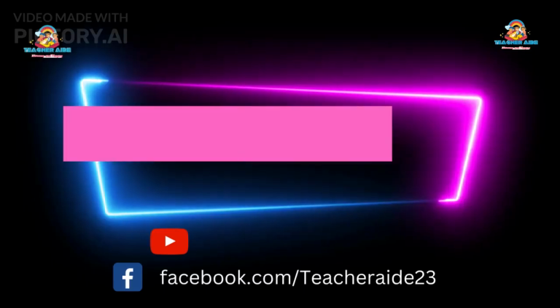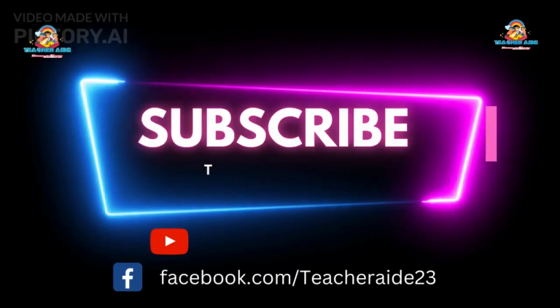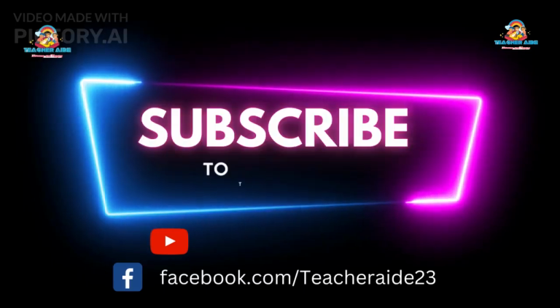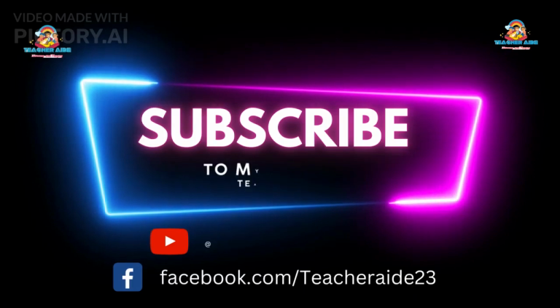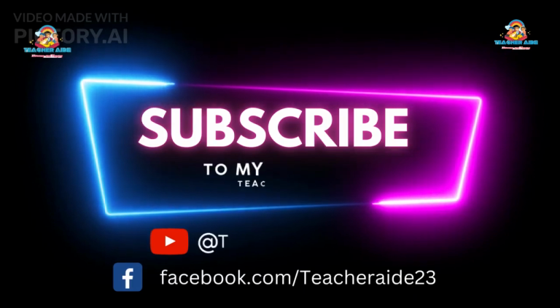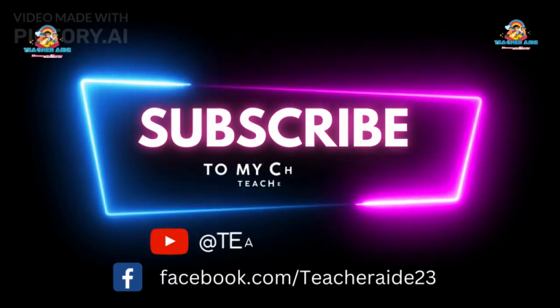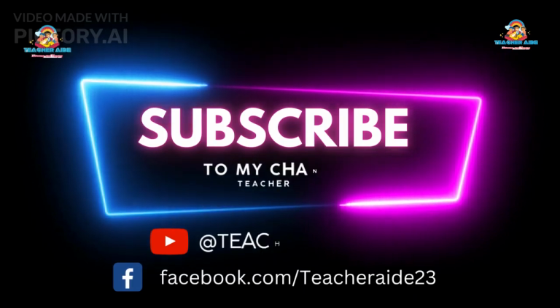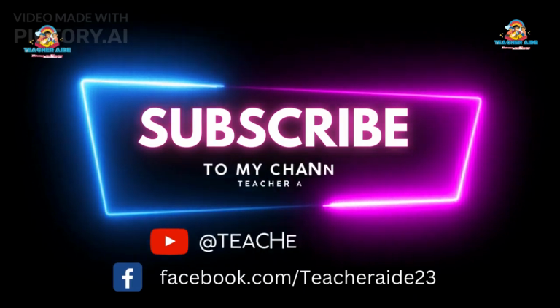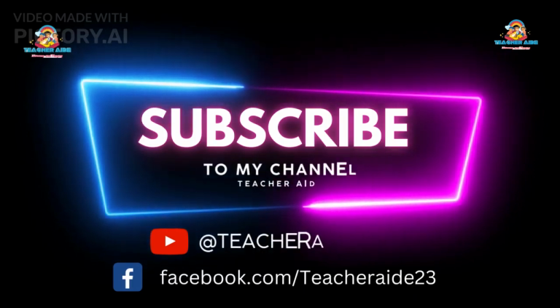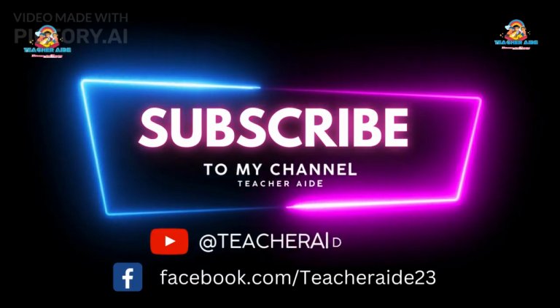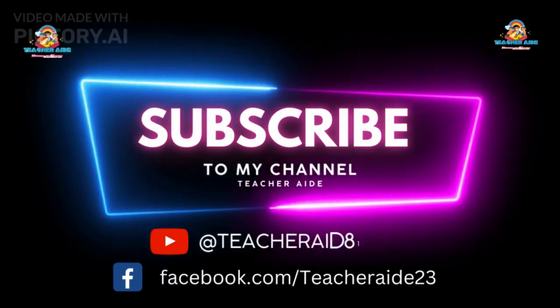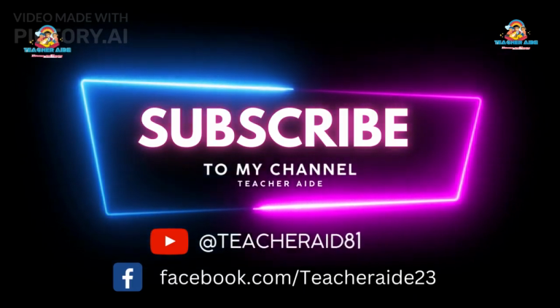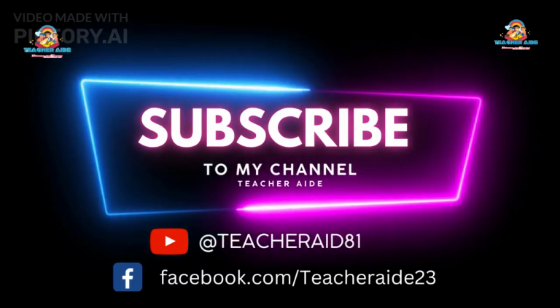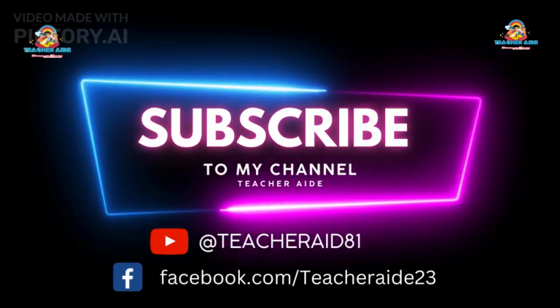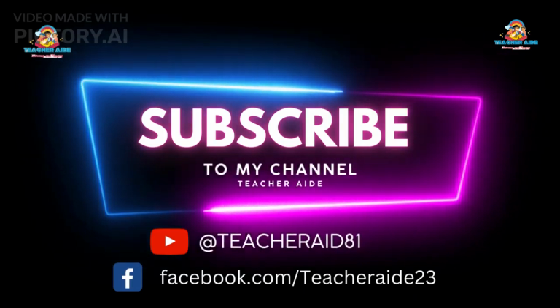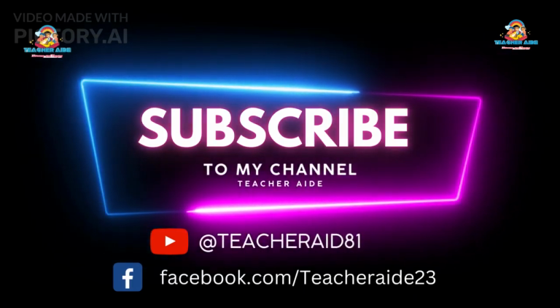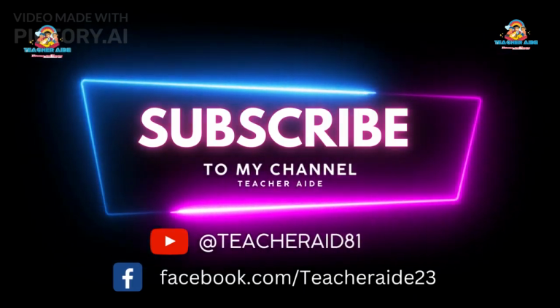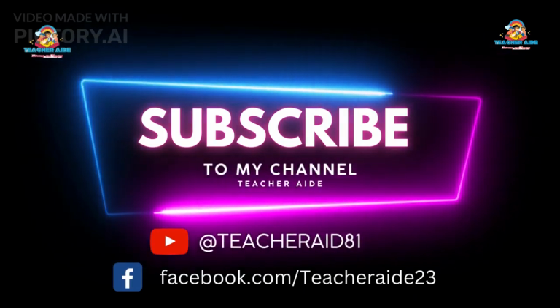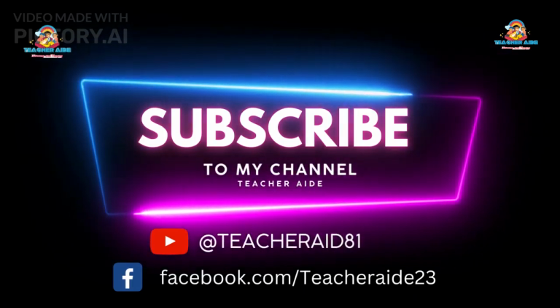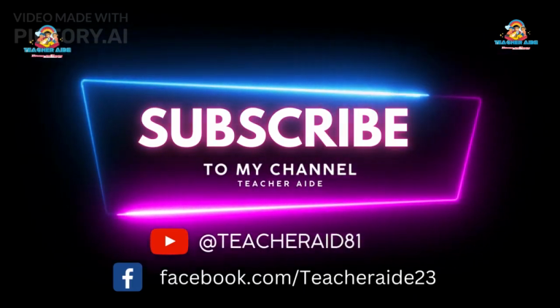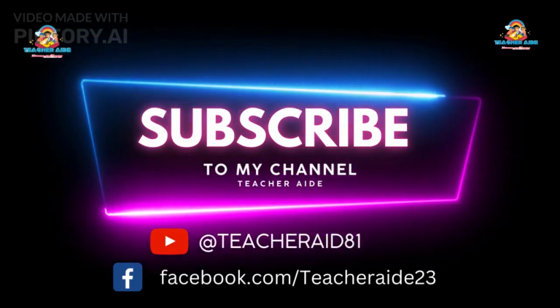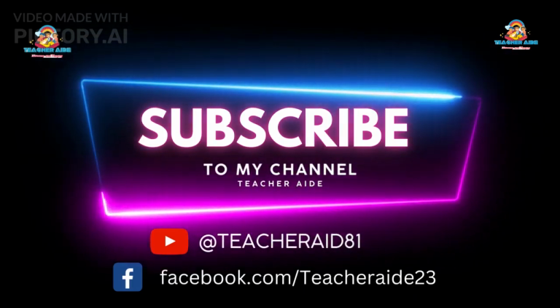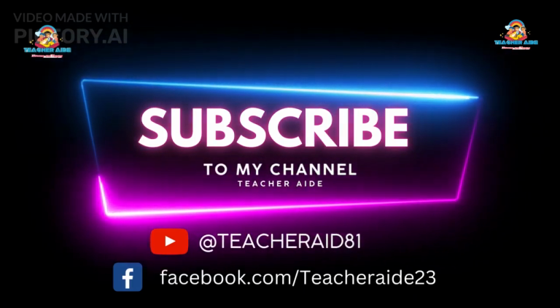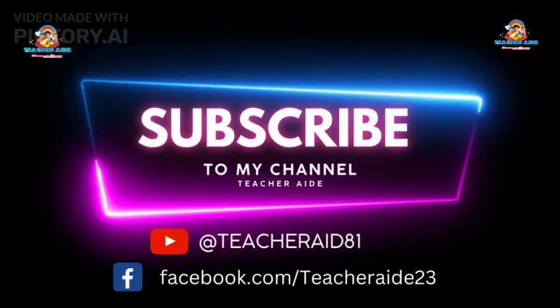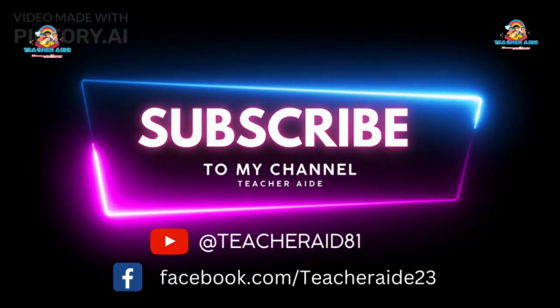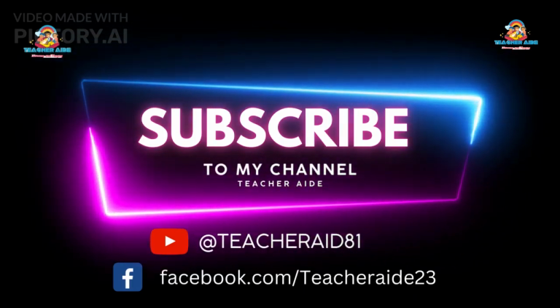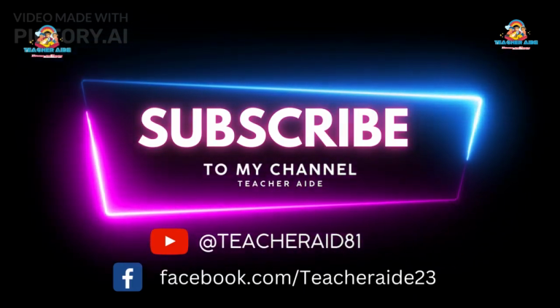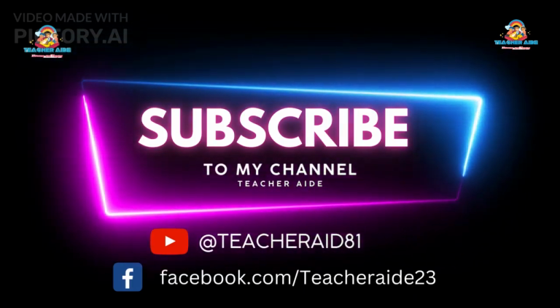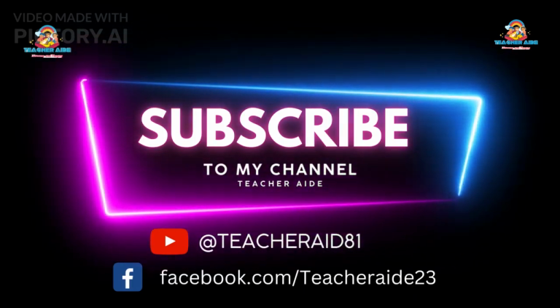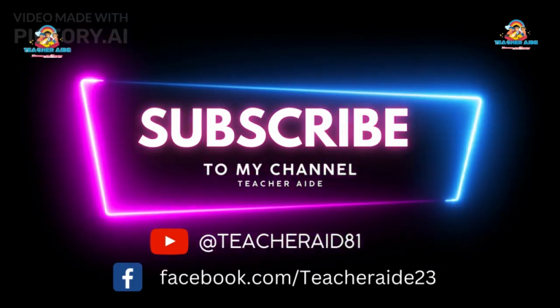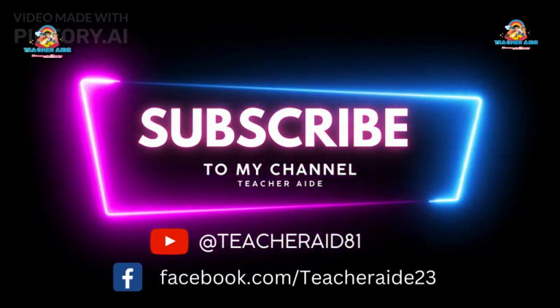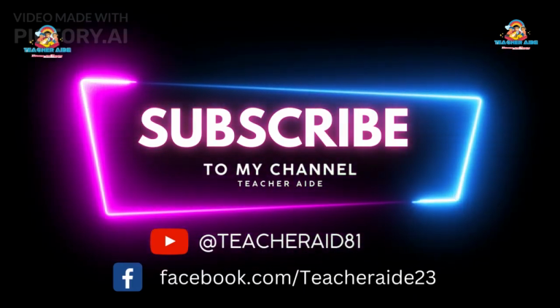Thanks for watching! For more informative videos, please subscribe to my channel and follow on Facebook.